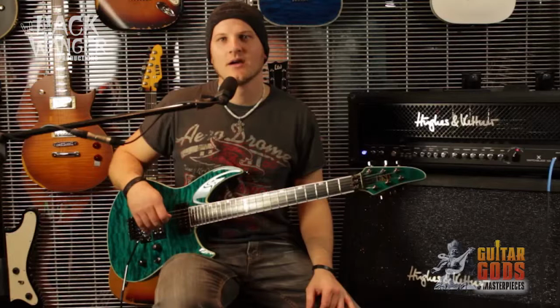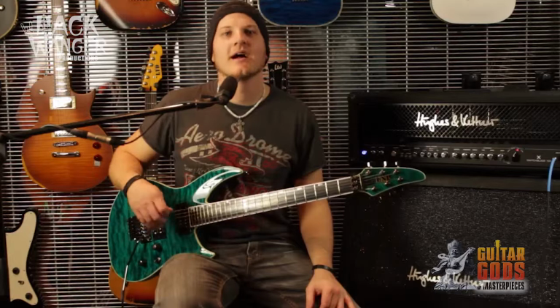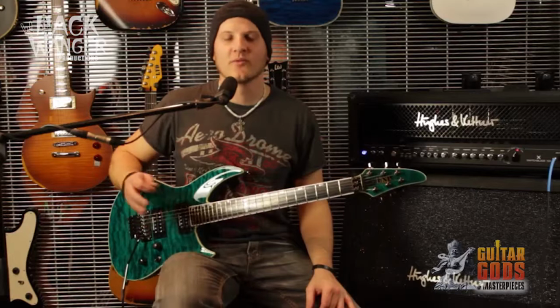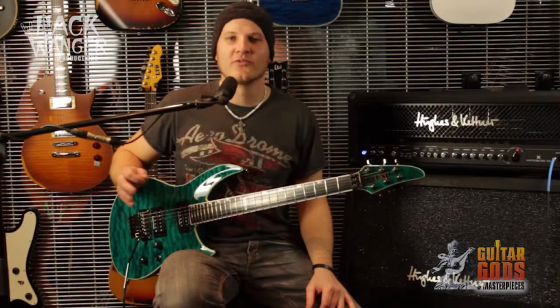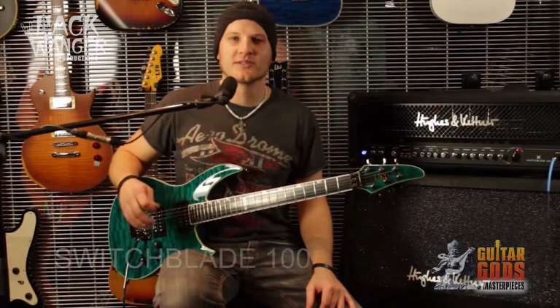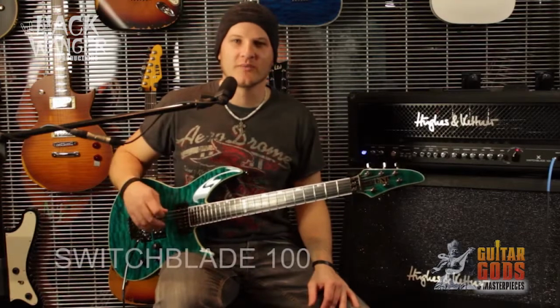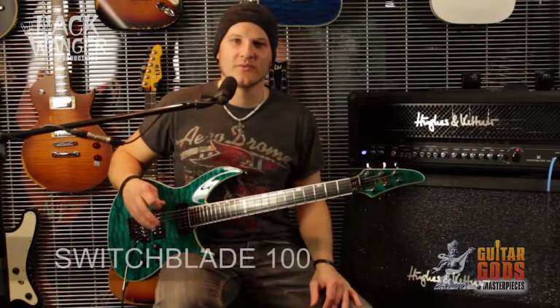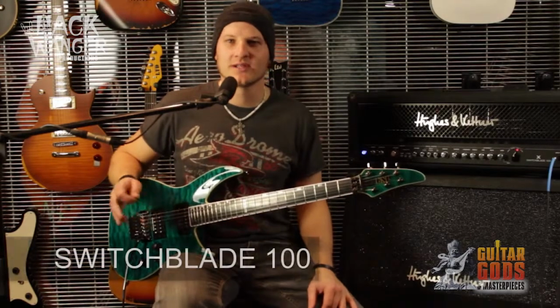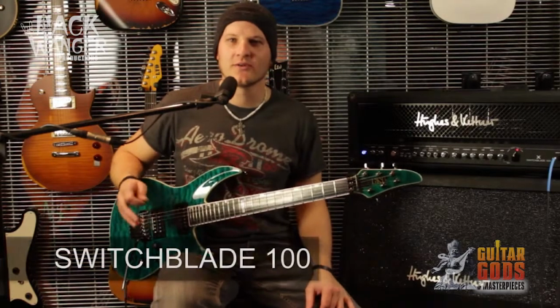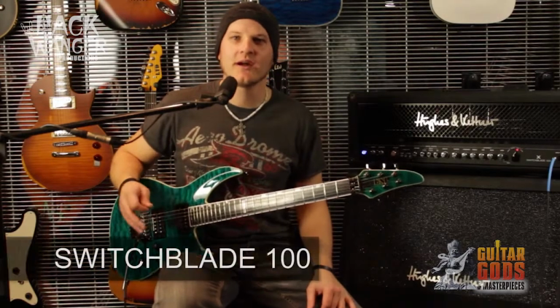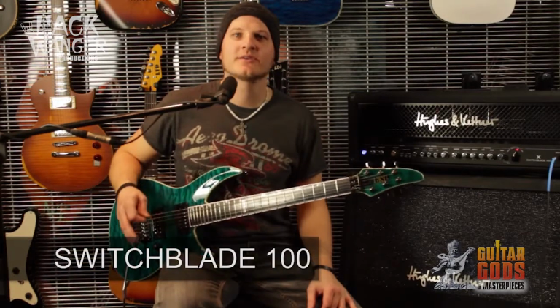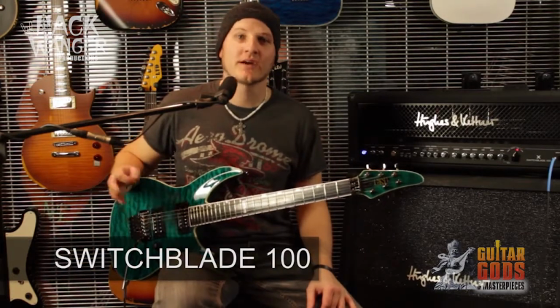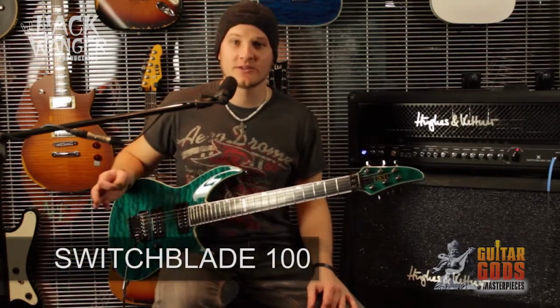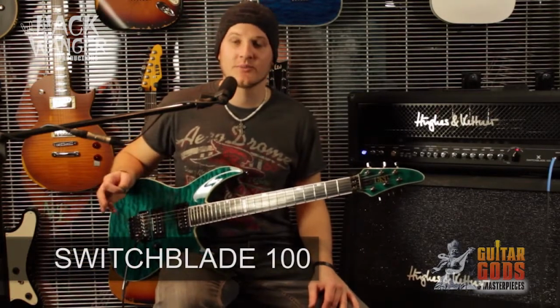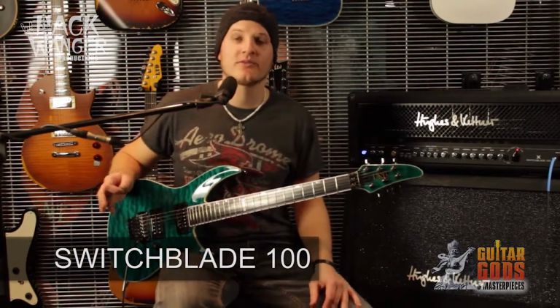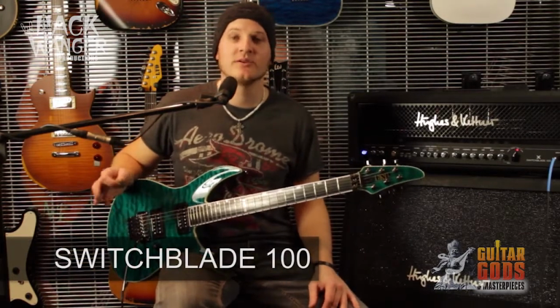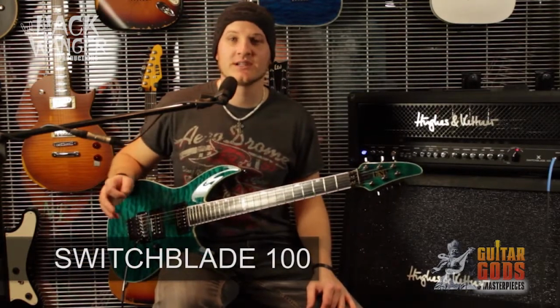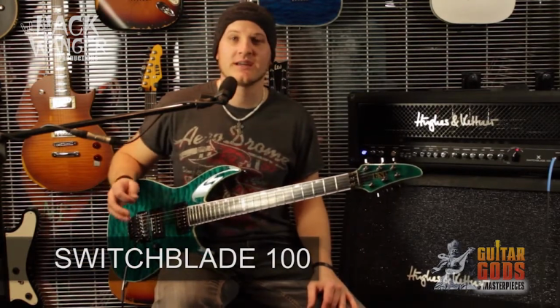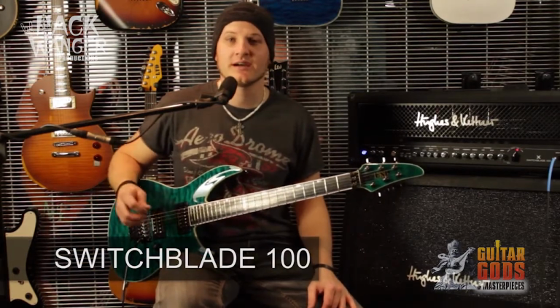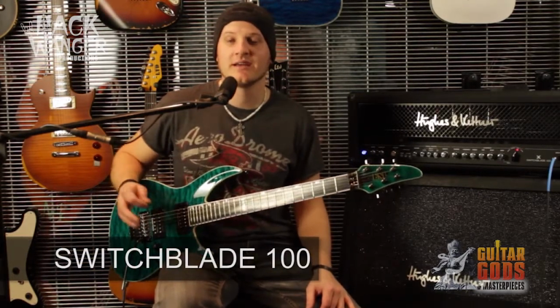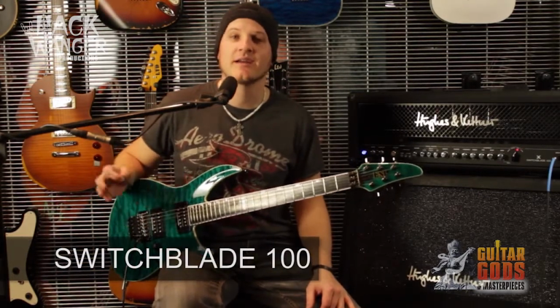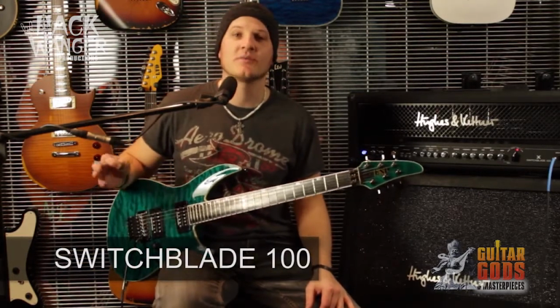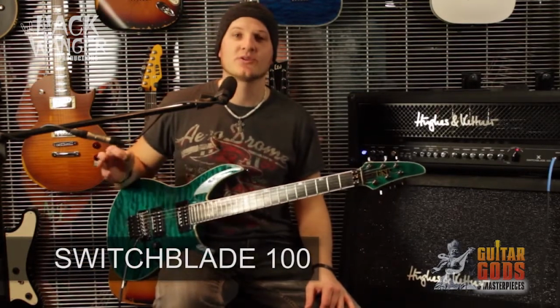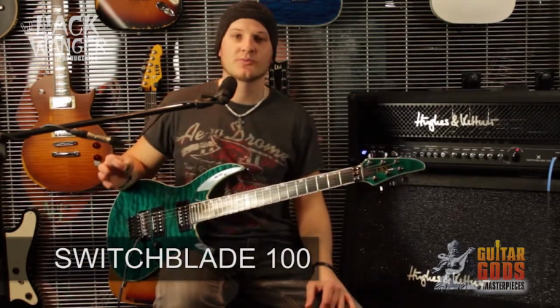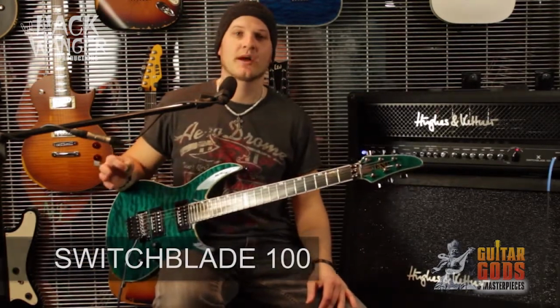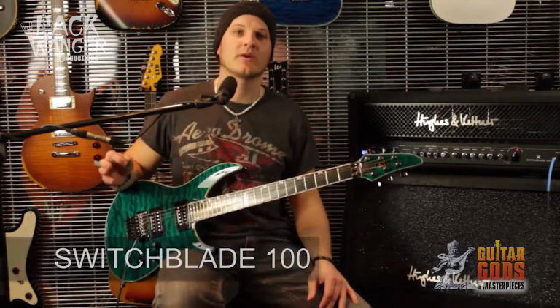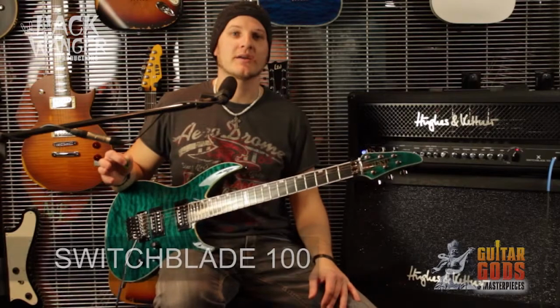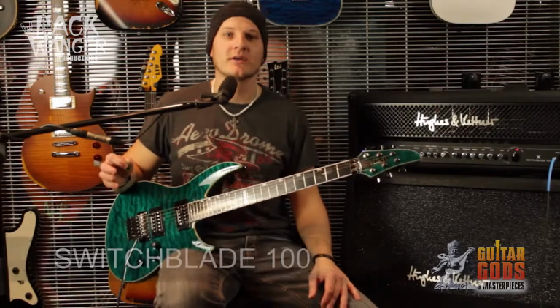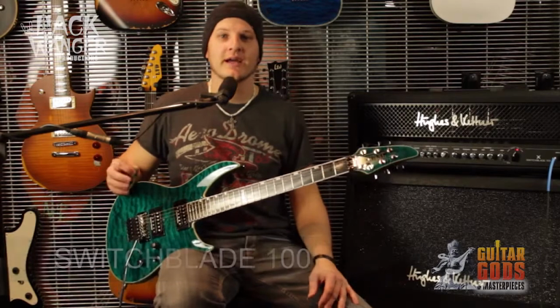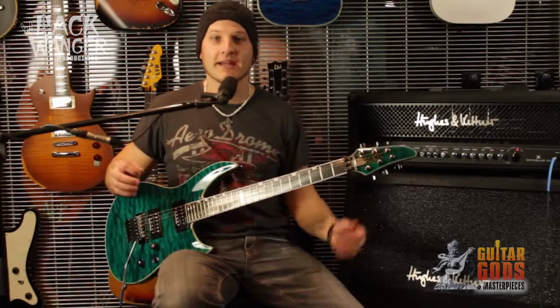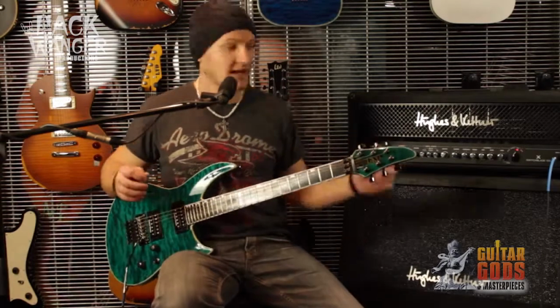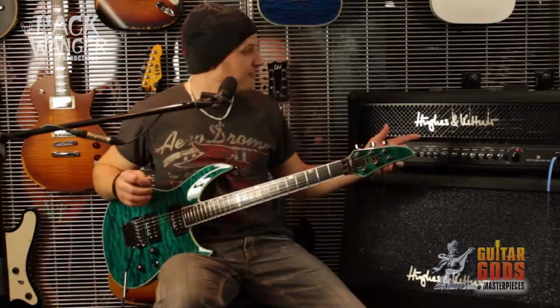Hey, I'm Rob from CMI Music and Audio, Australian distributor for Hughes & Kettner, here today with the Switchblade 100 Head & Cab.